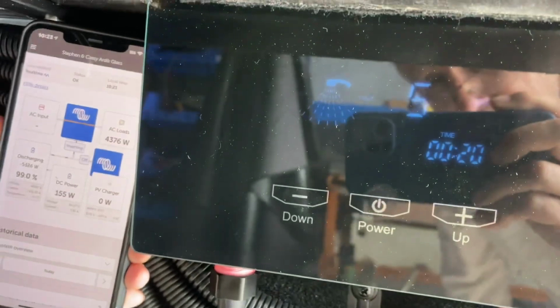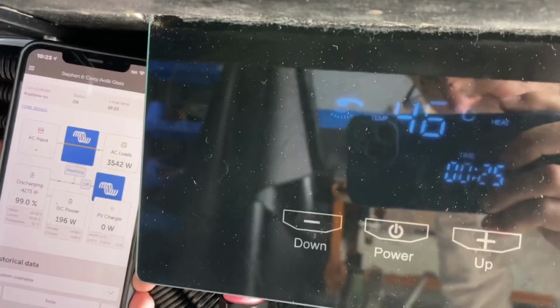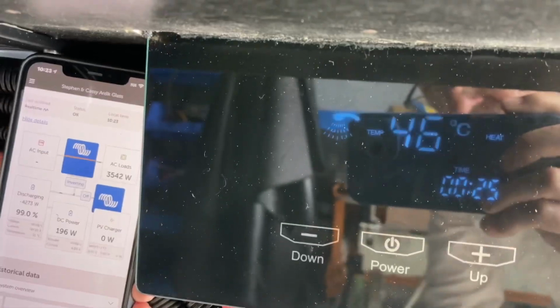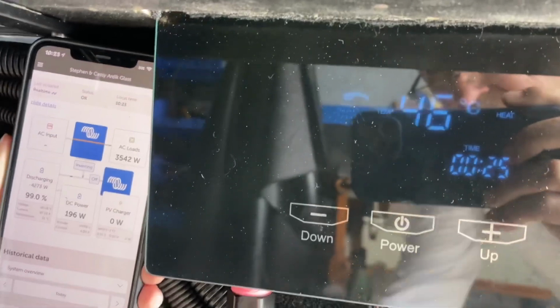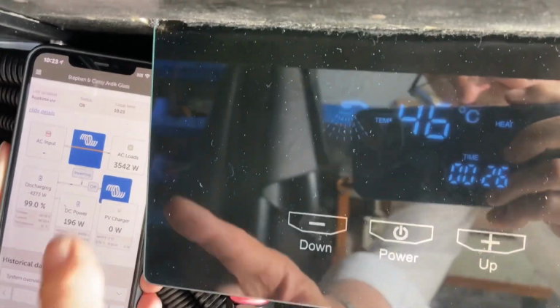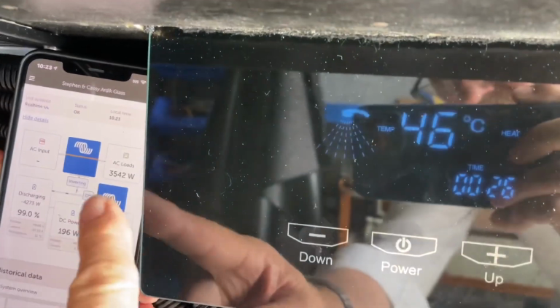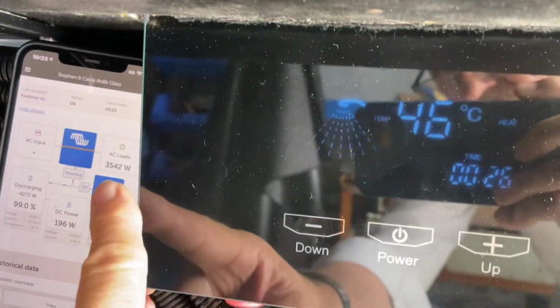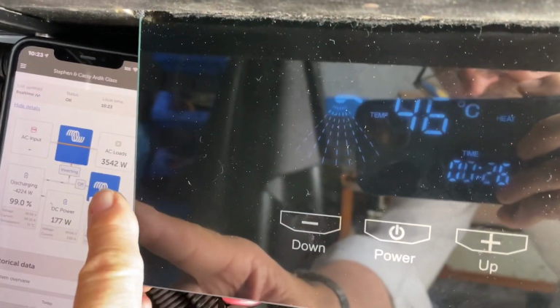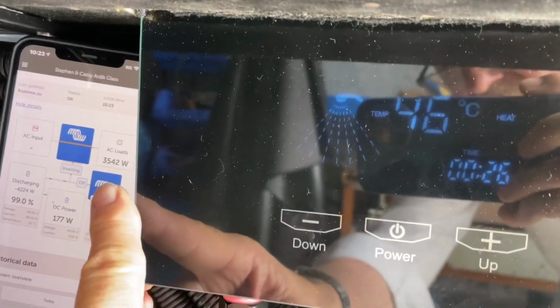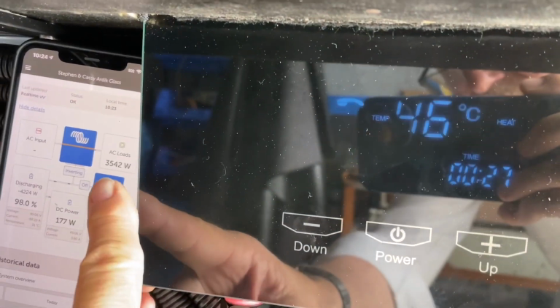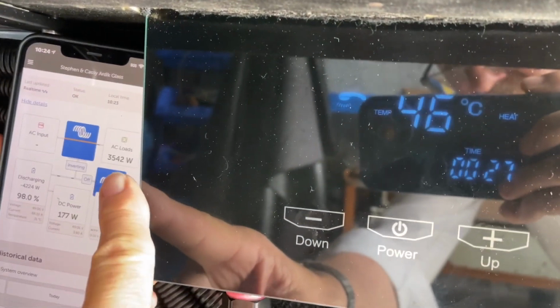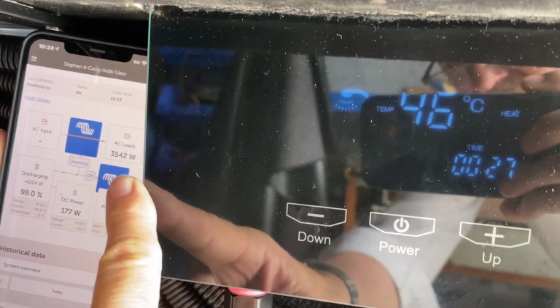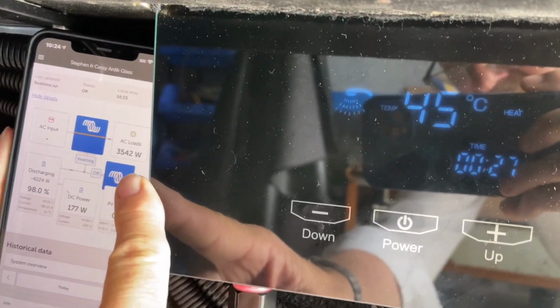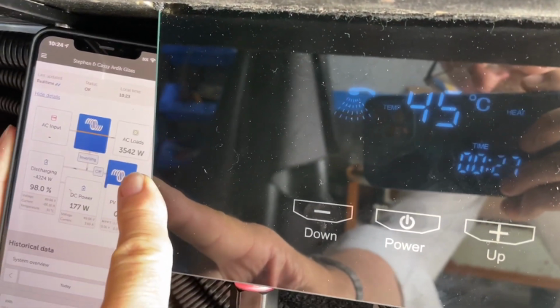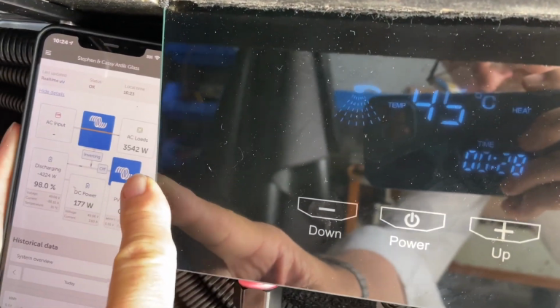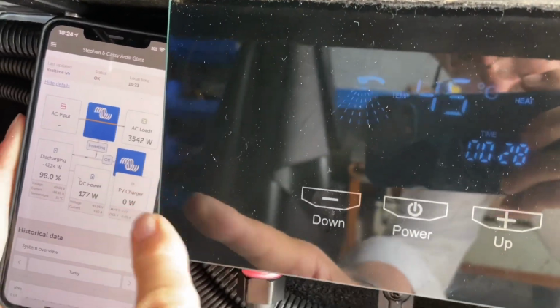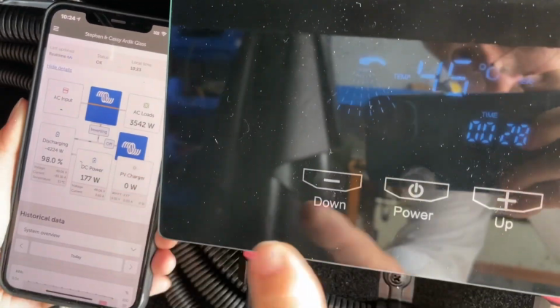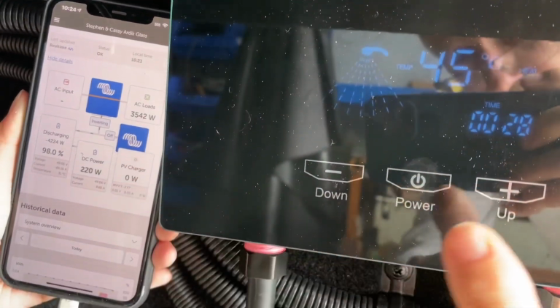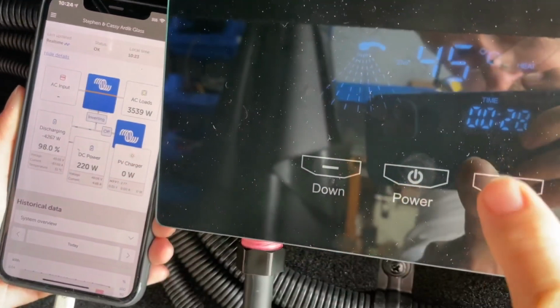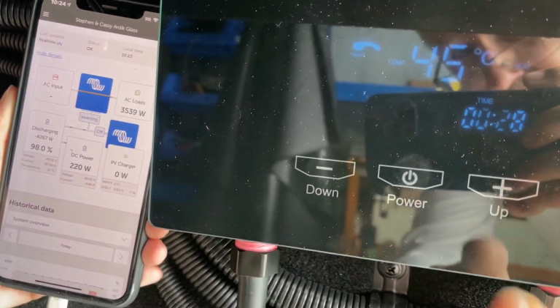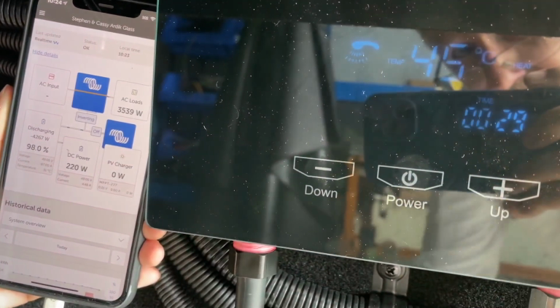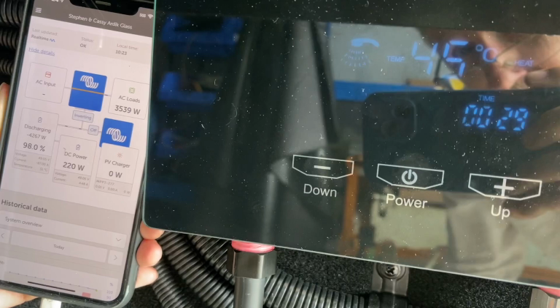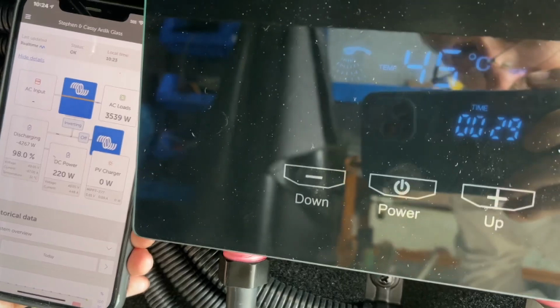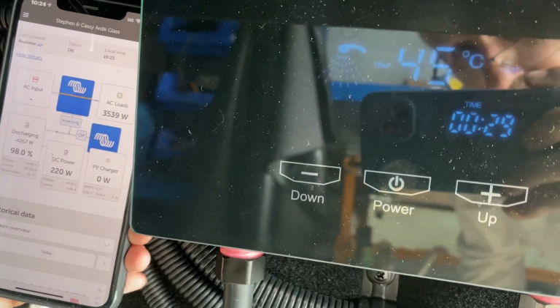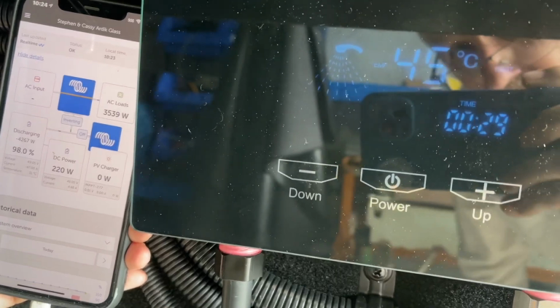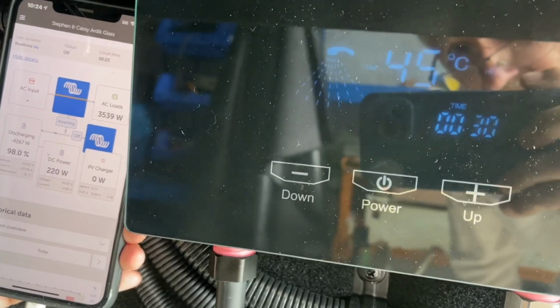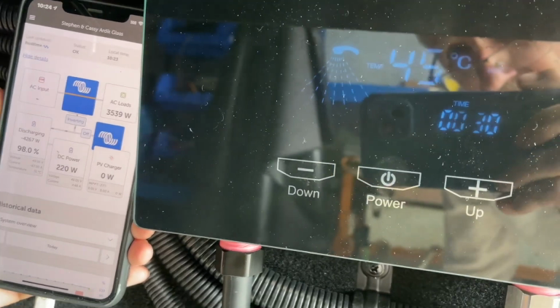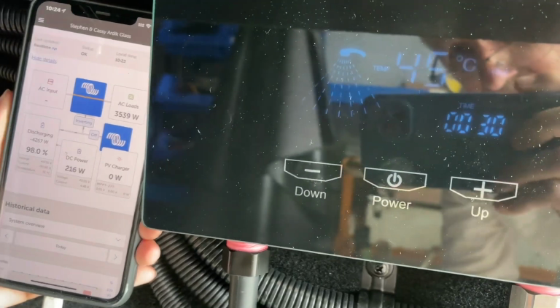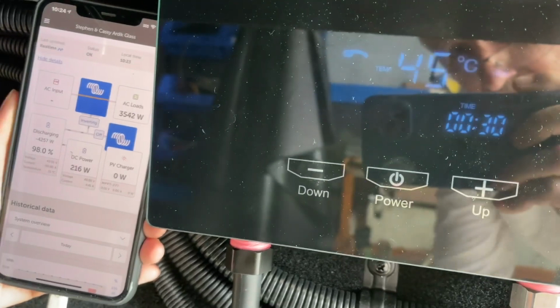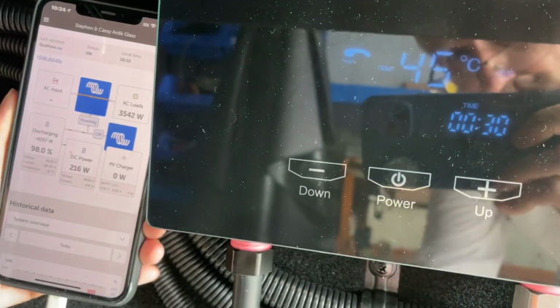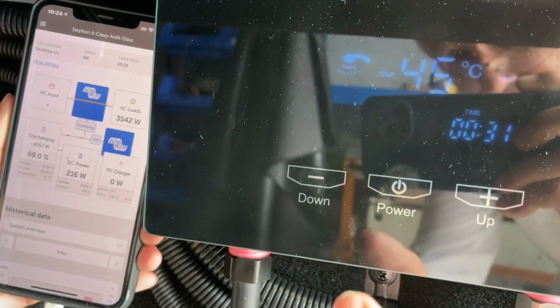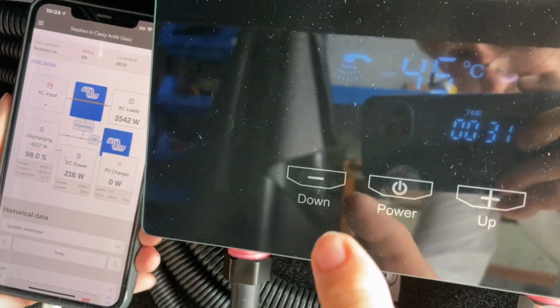The loads are dropping here to 3542 watts. Temperature is still sitting at 45. That's pretty good.